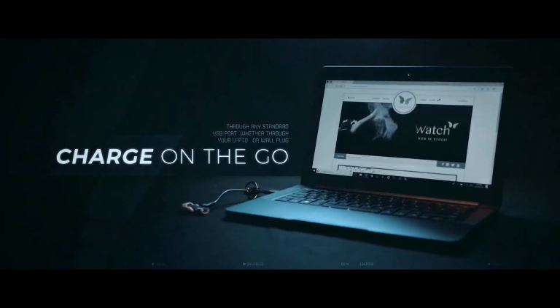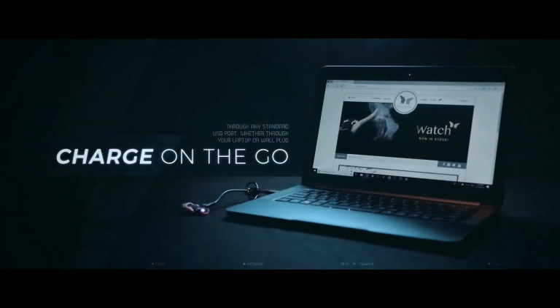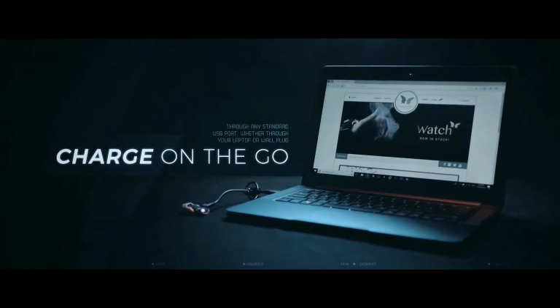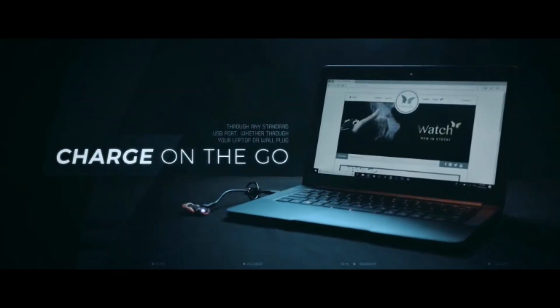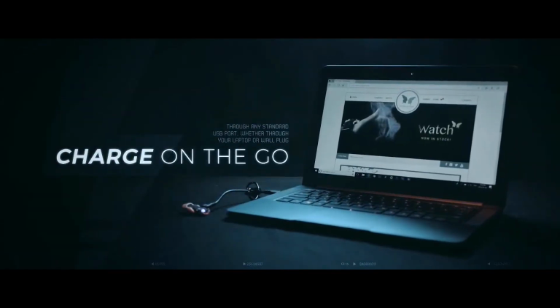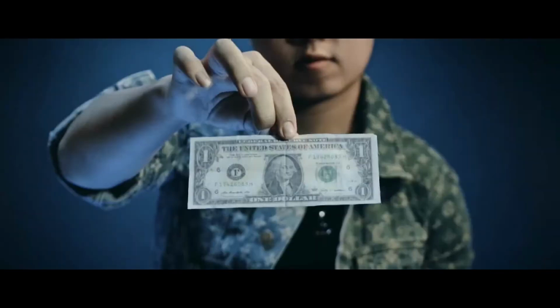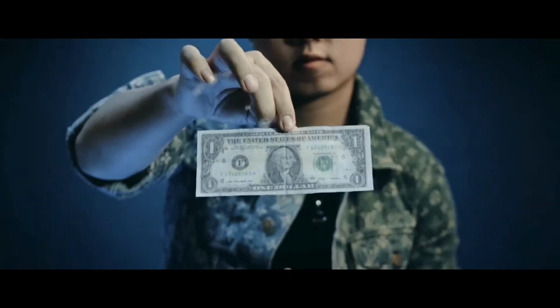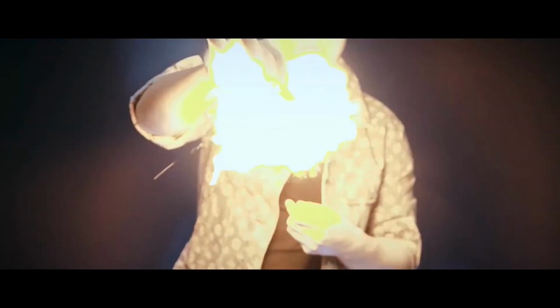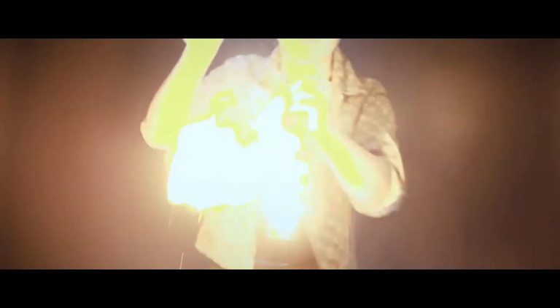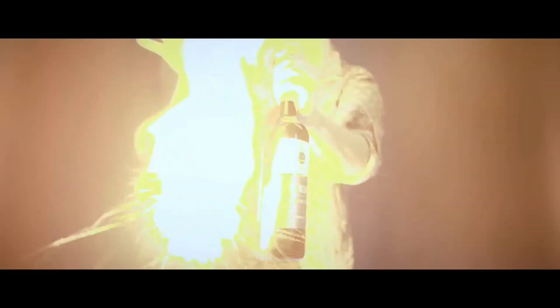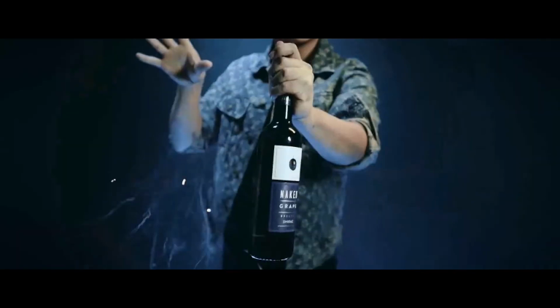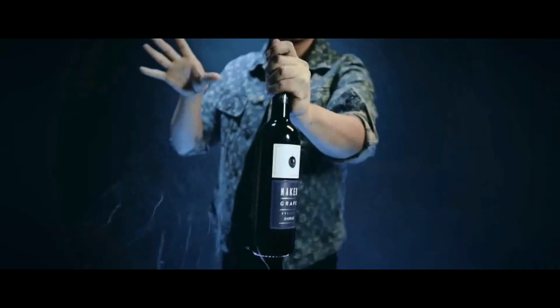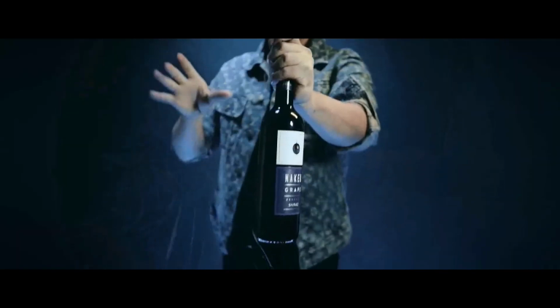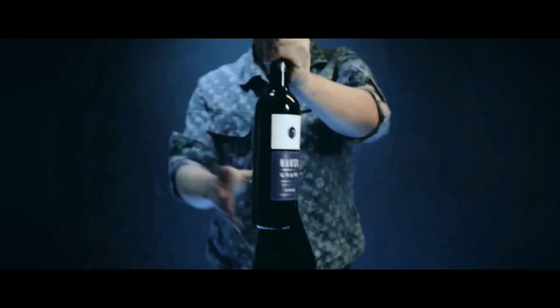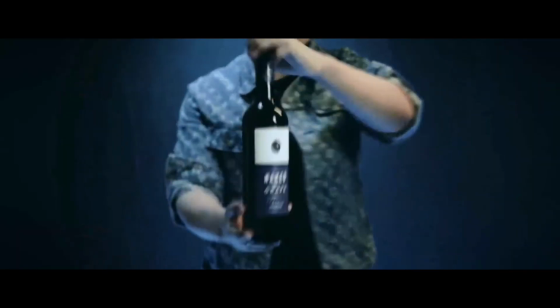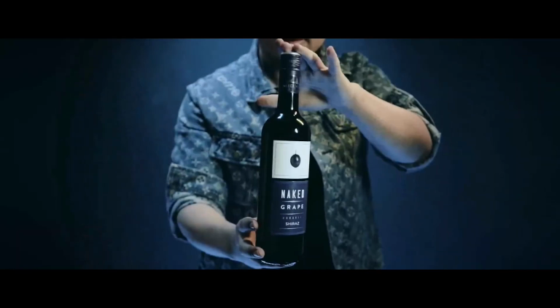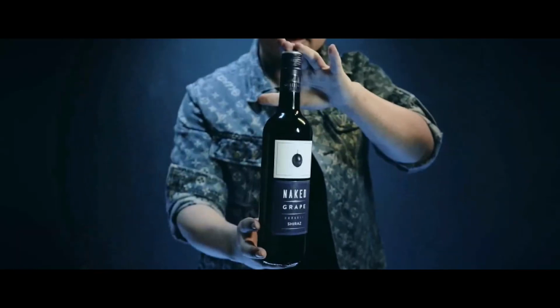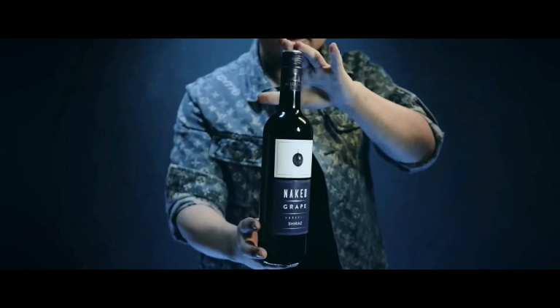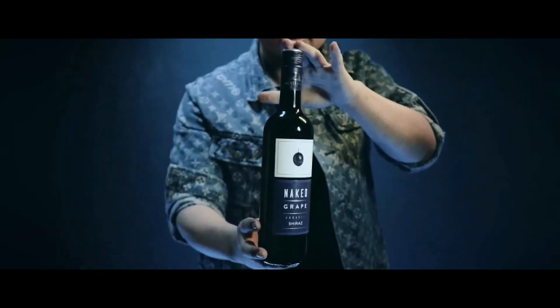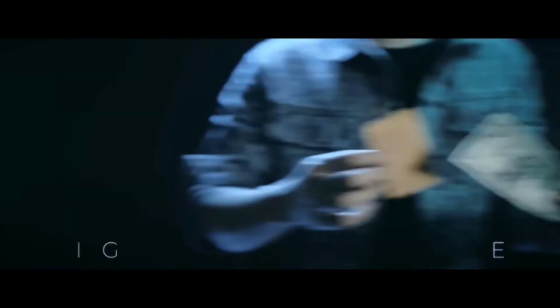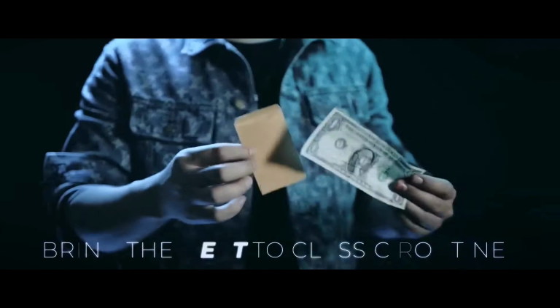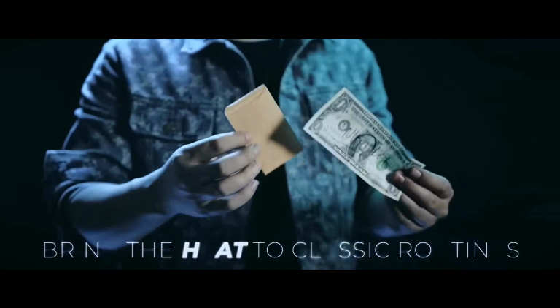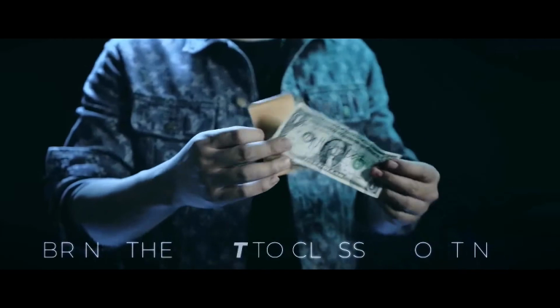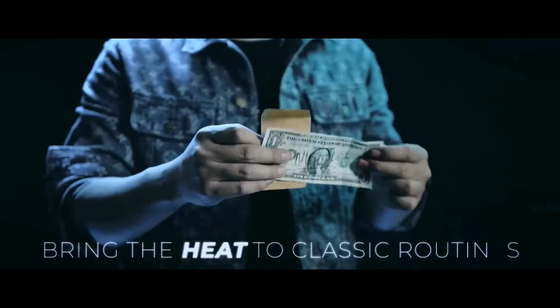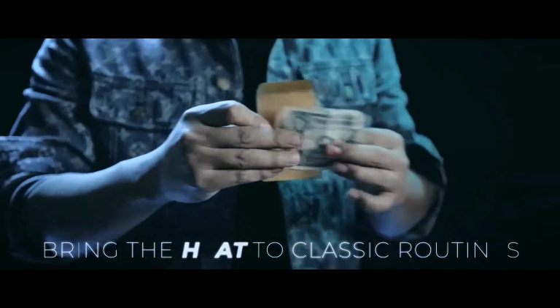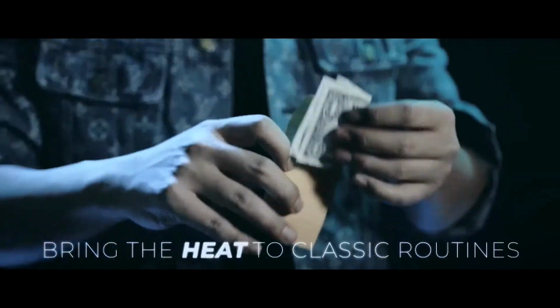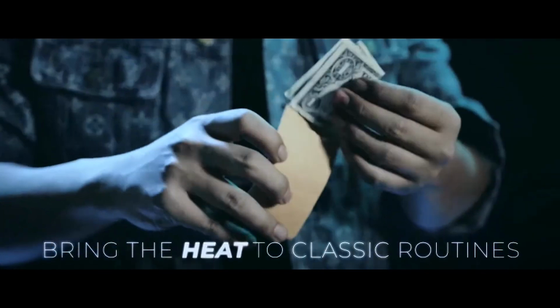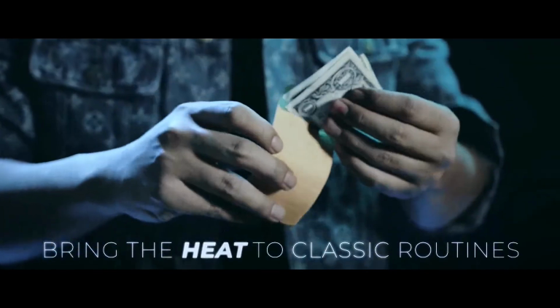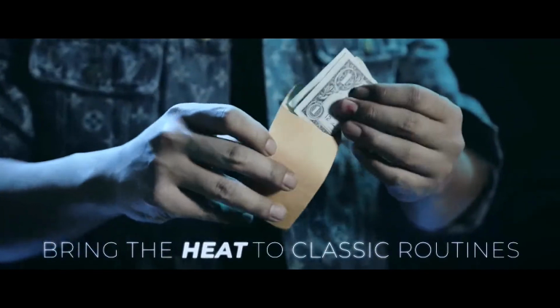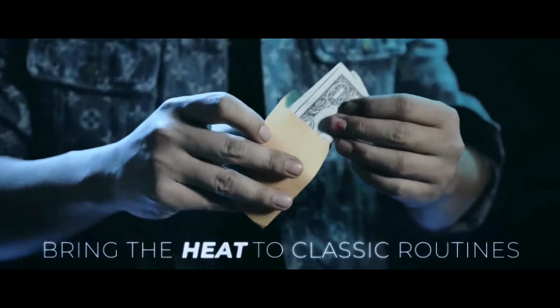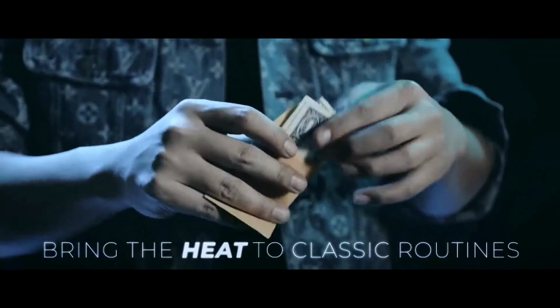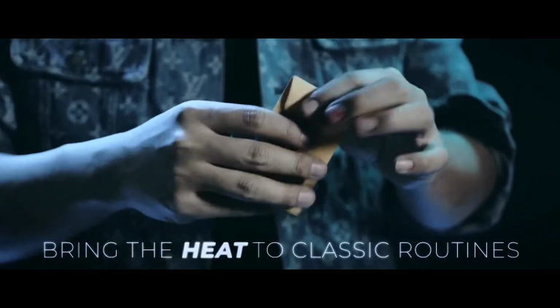Thumbtip Igniter Pro is the final solution designed for everyday working magicians.